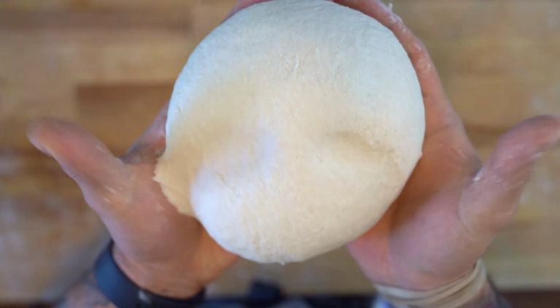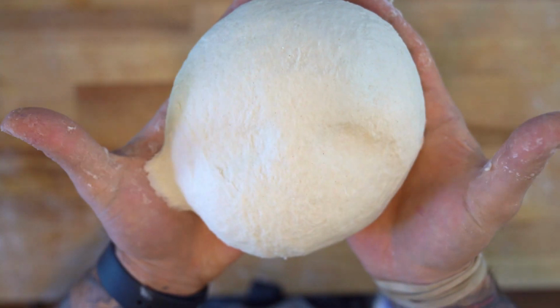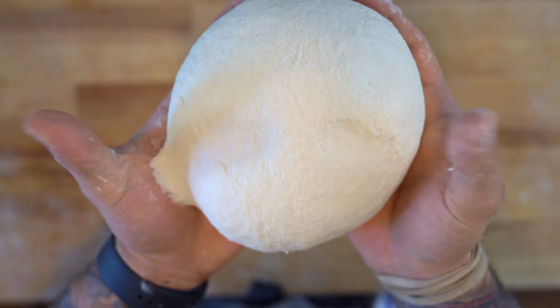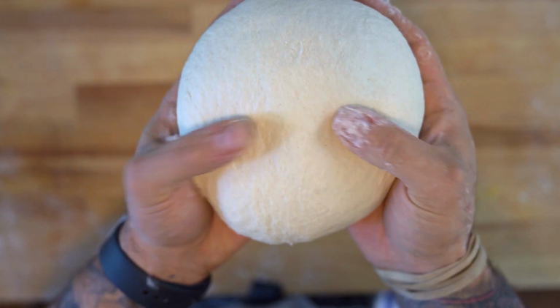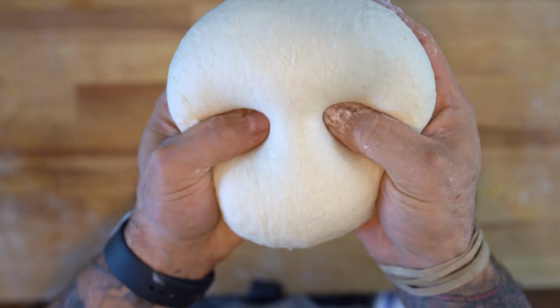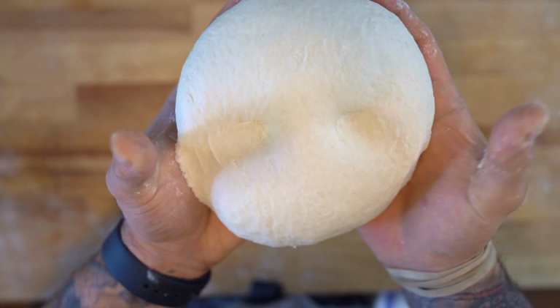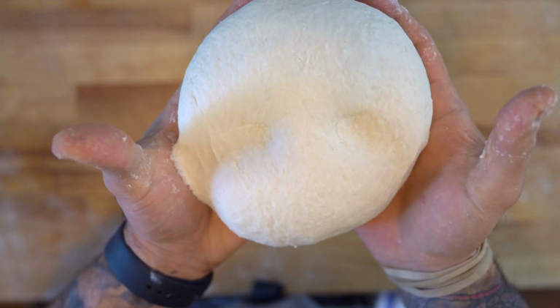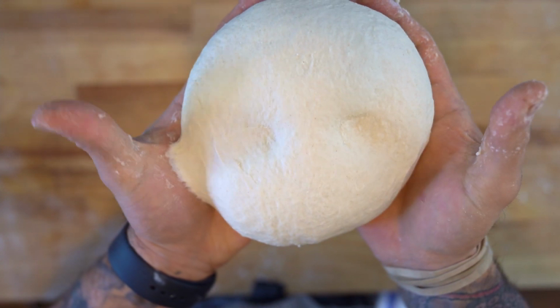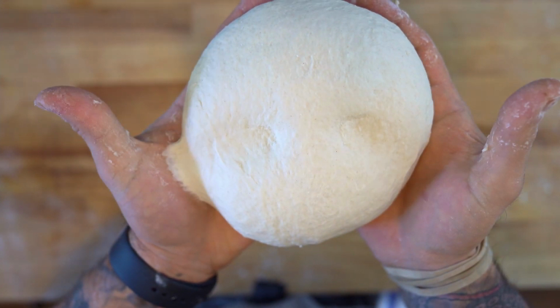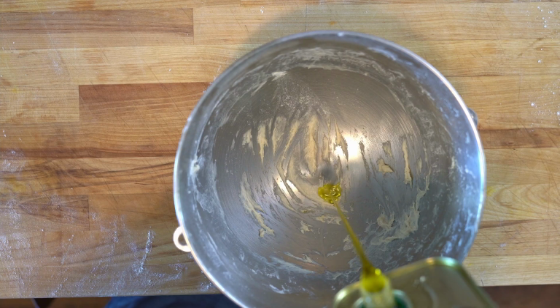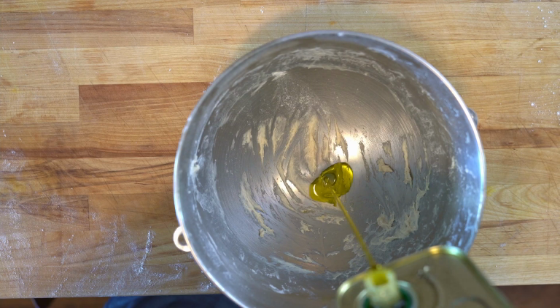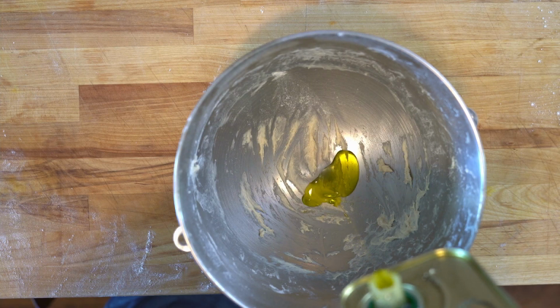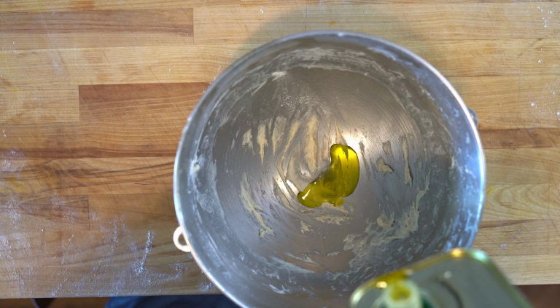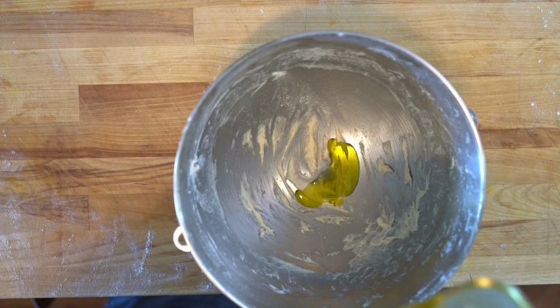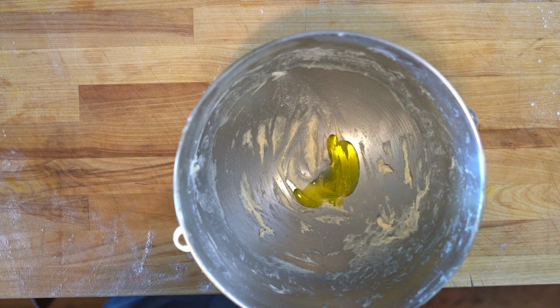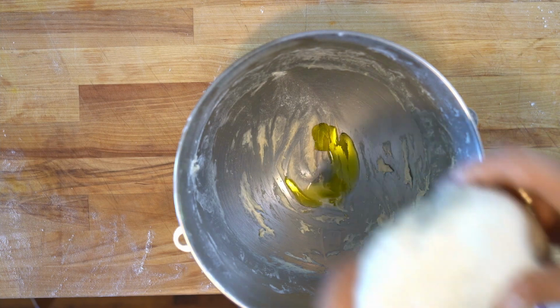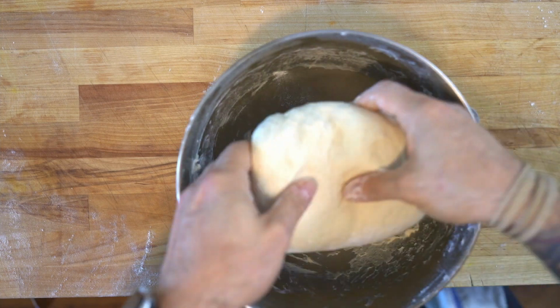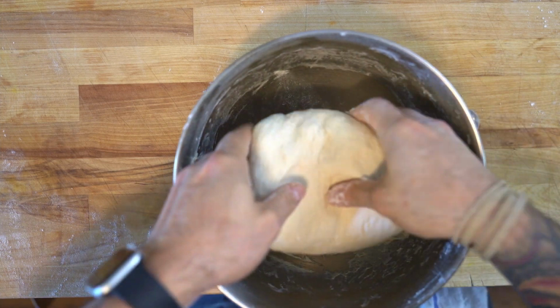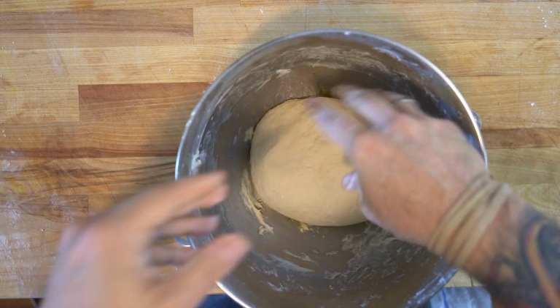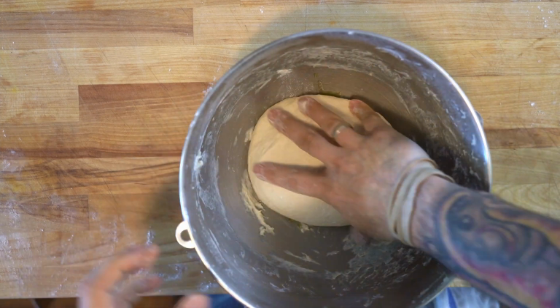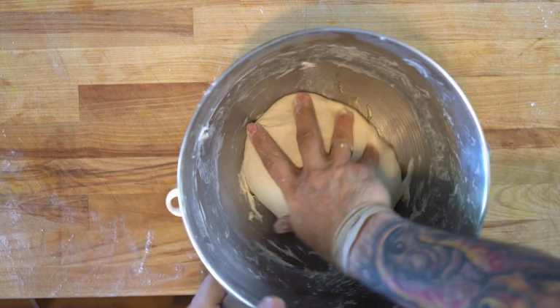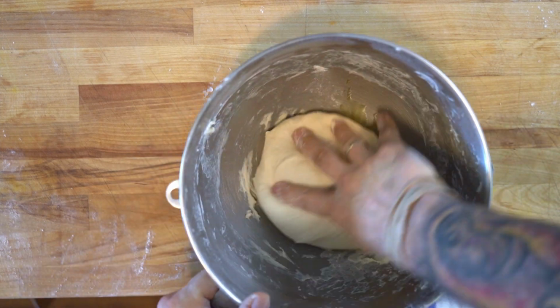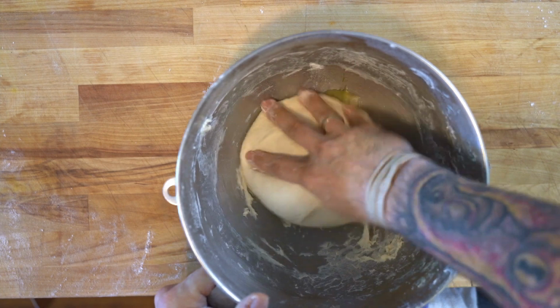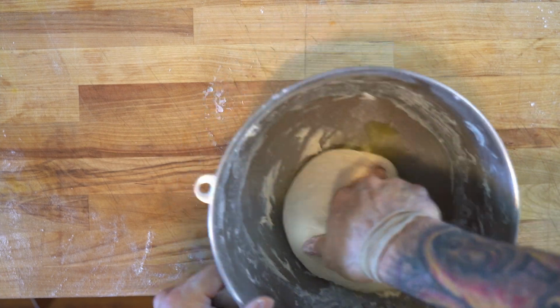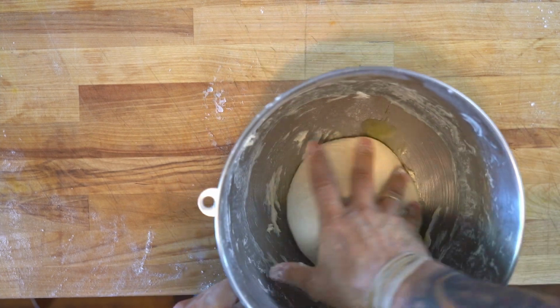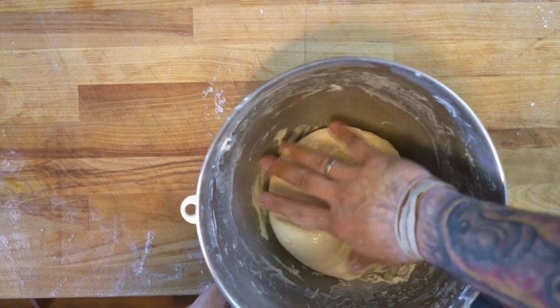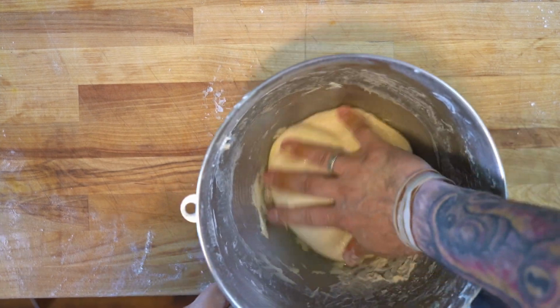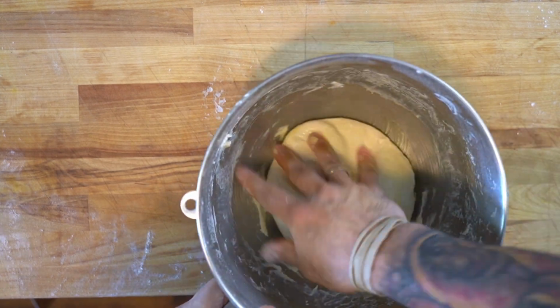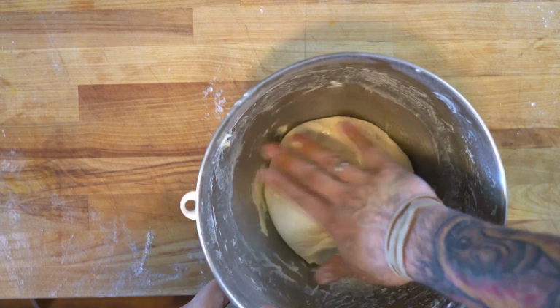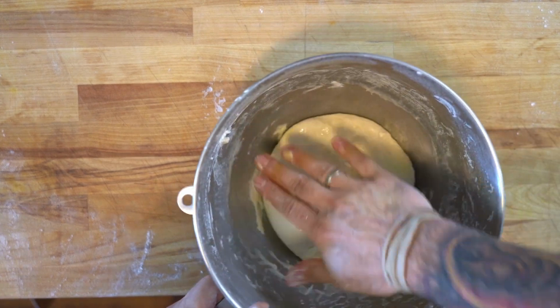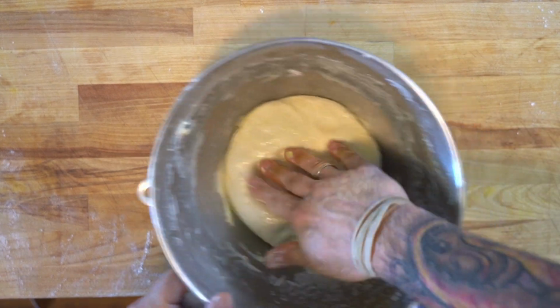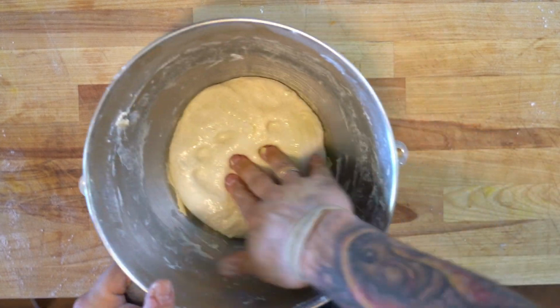Grease up the bowl, put the dough back in, cover it up with some plastic wrap and let that rest for about an hour or until double.